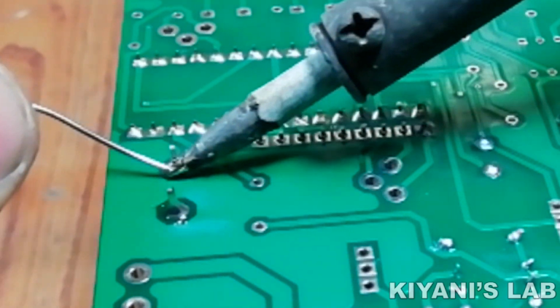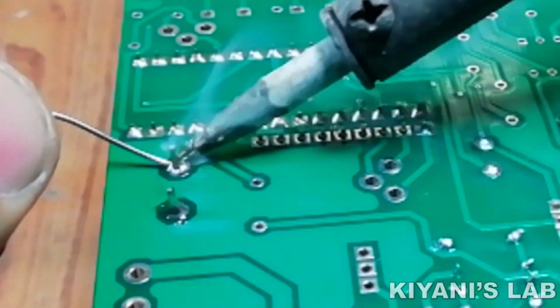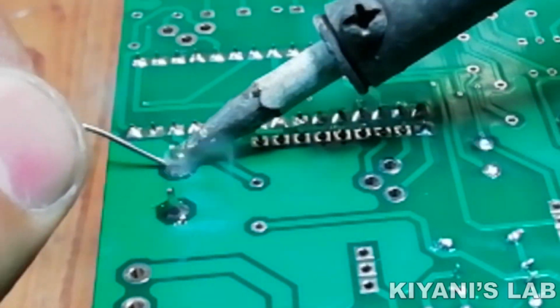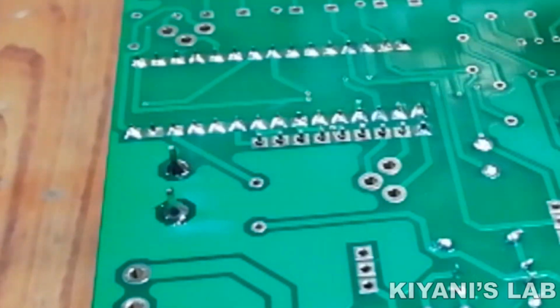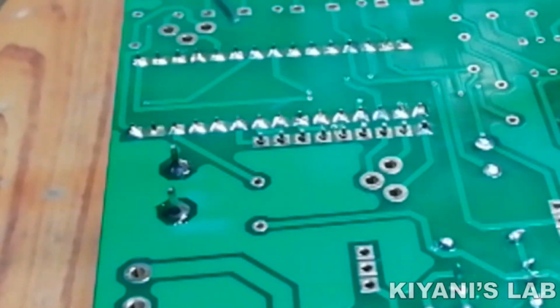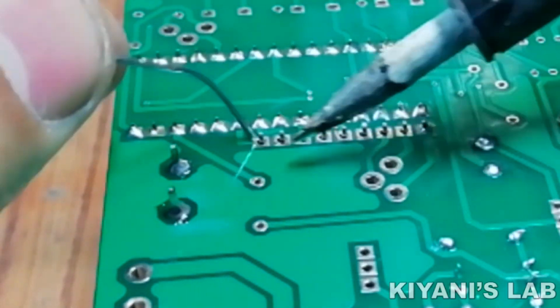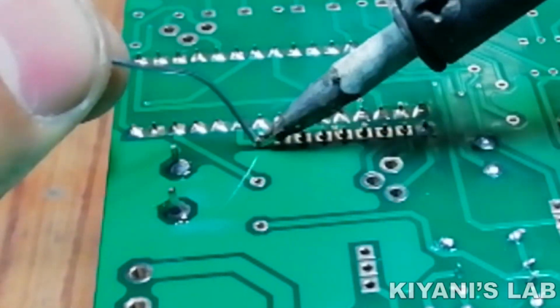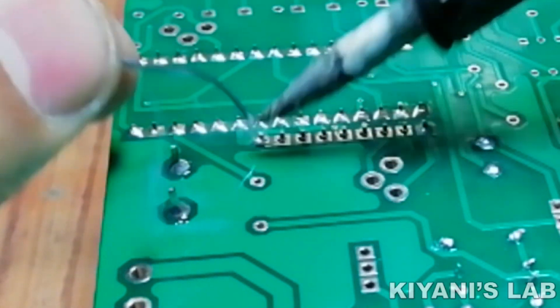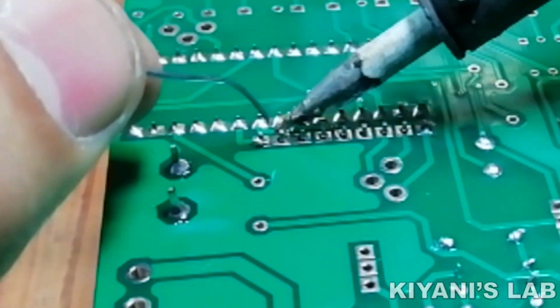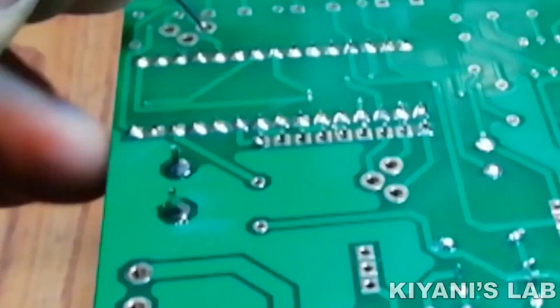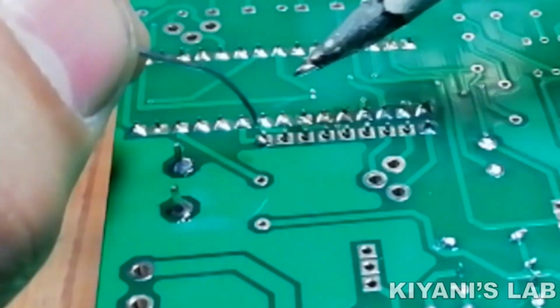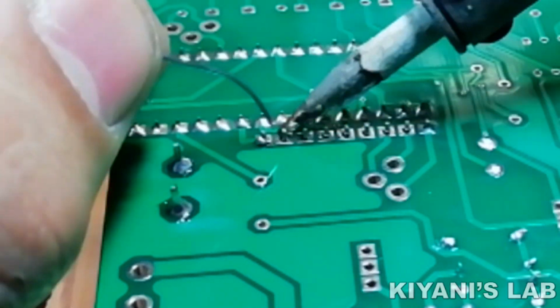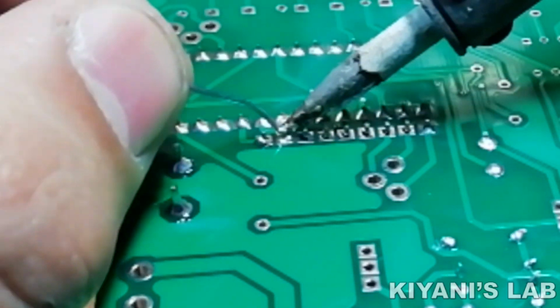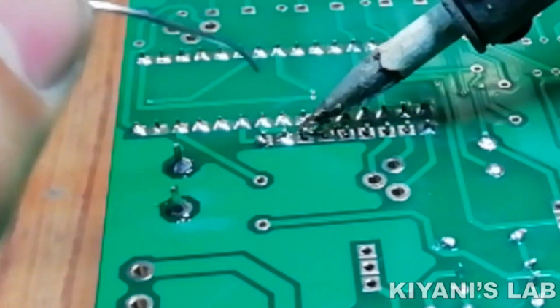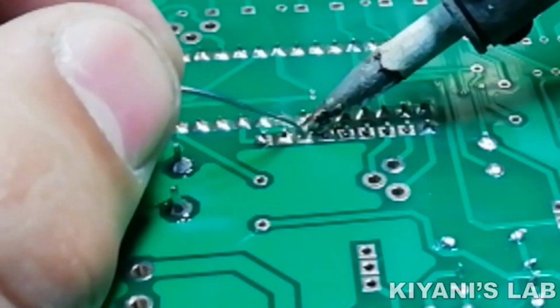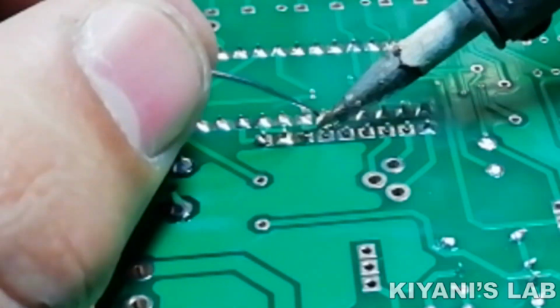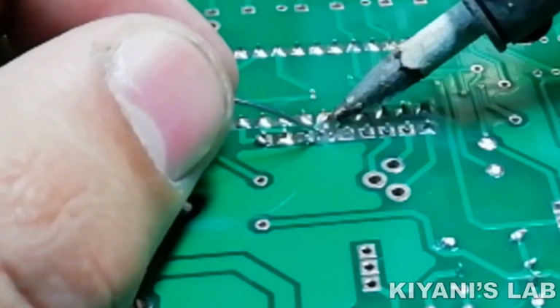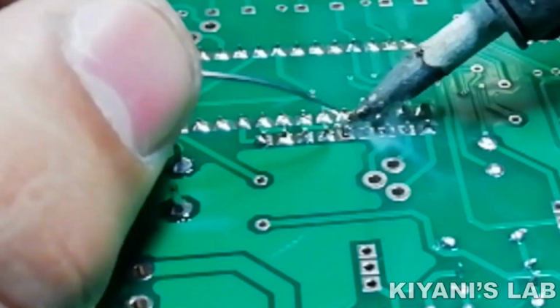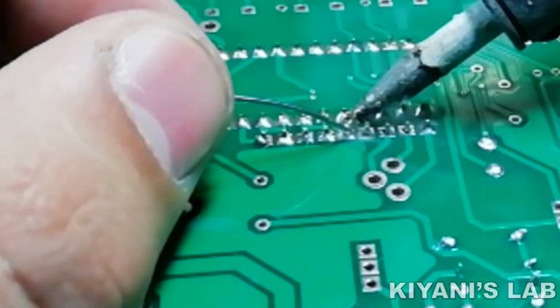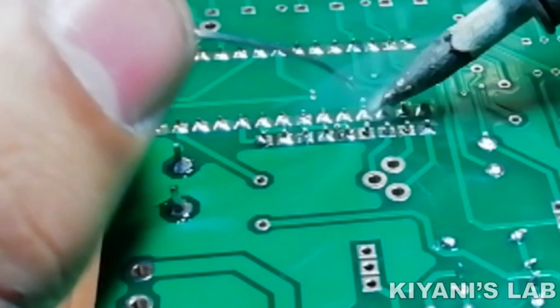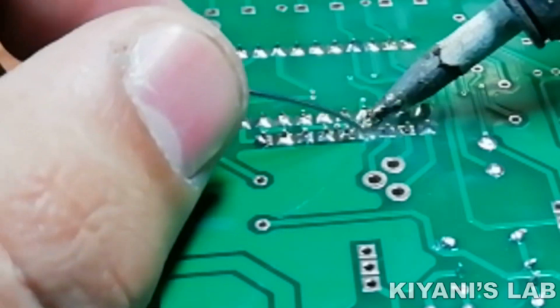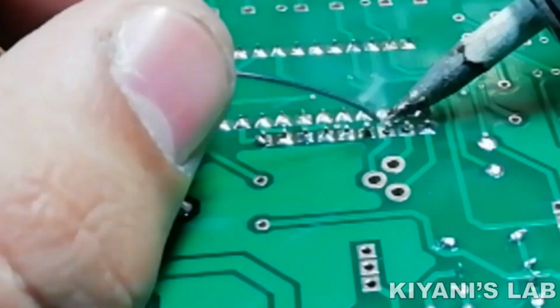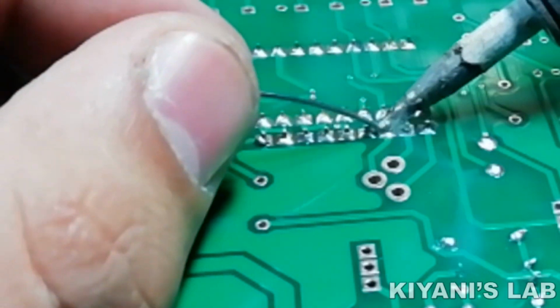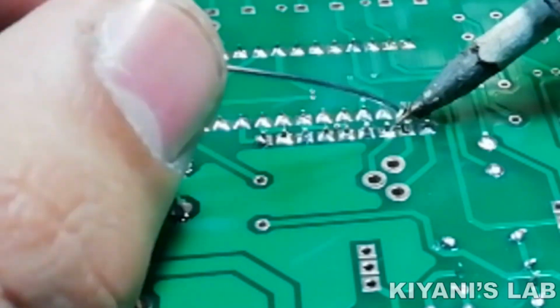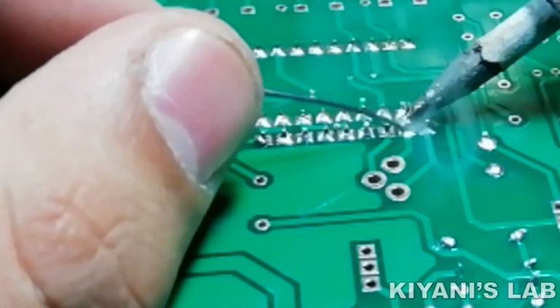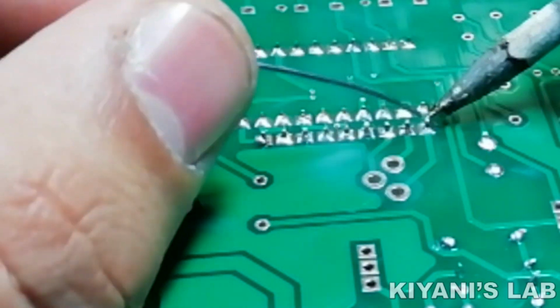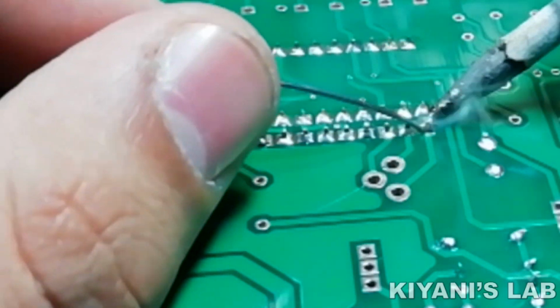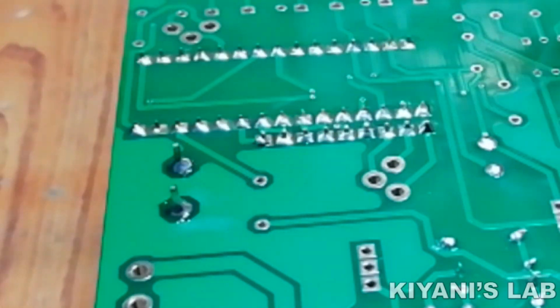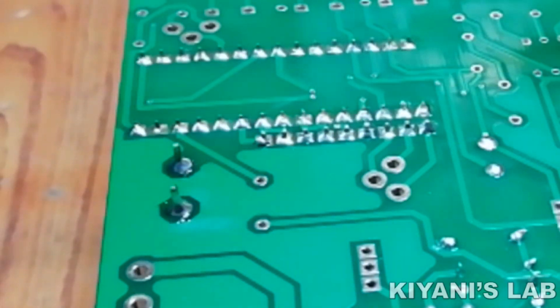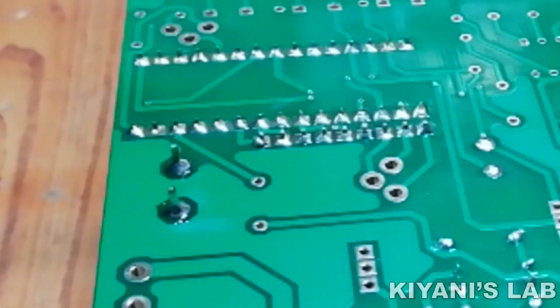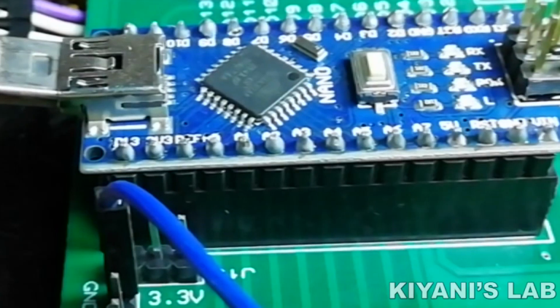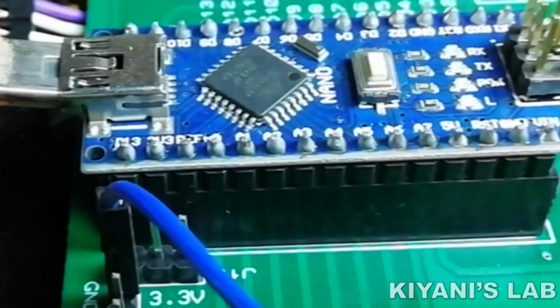We have soldered all the components onto the PCB. Now let's upload the code to the Arduino and test the project.